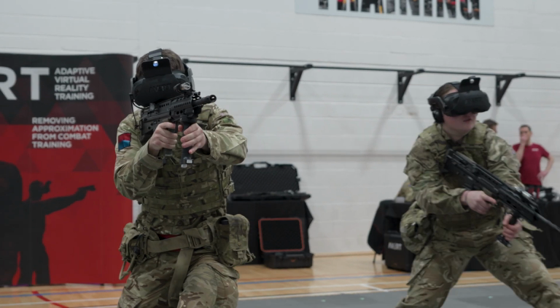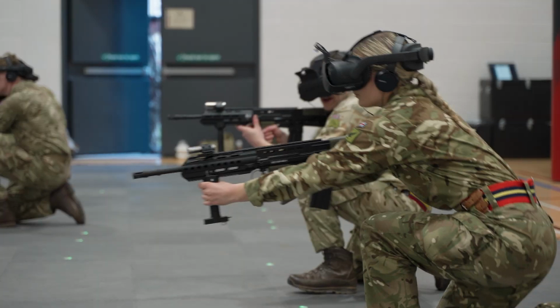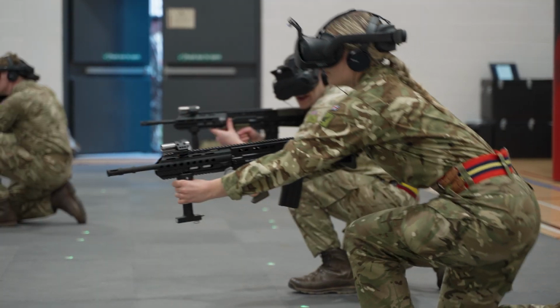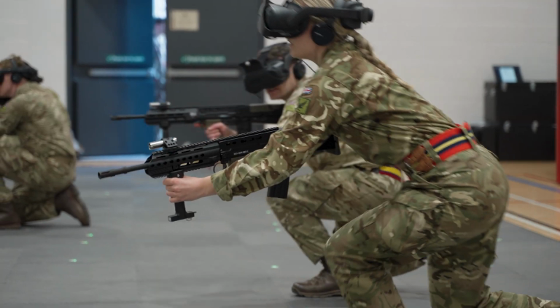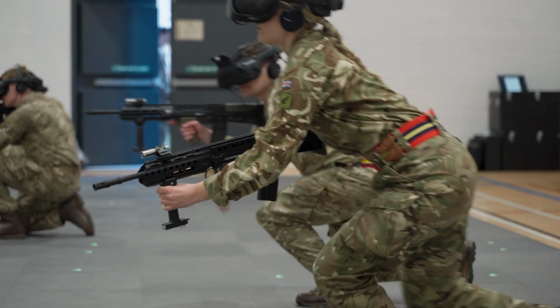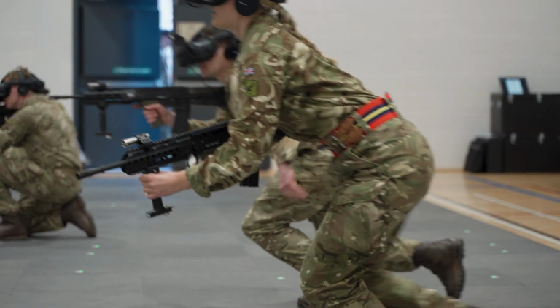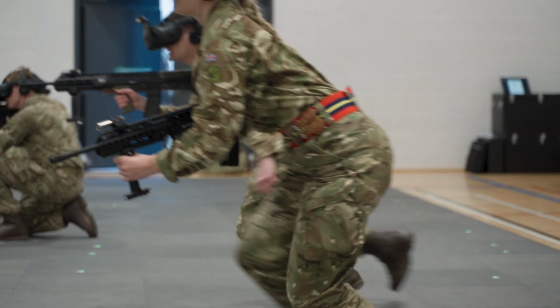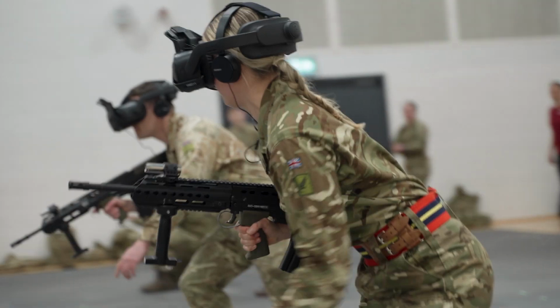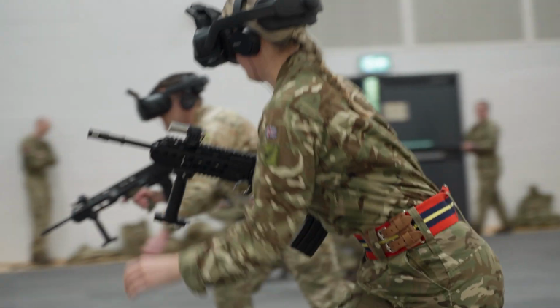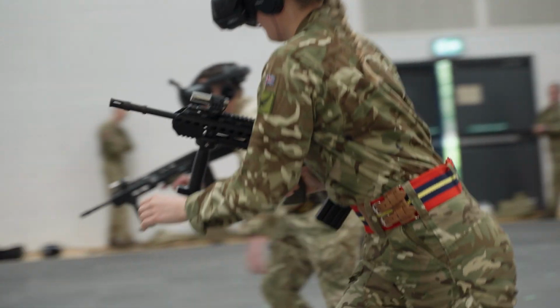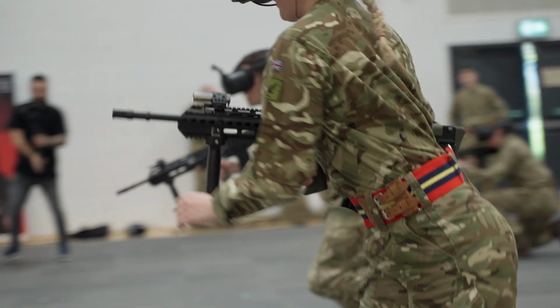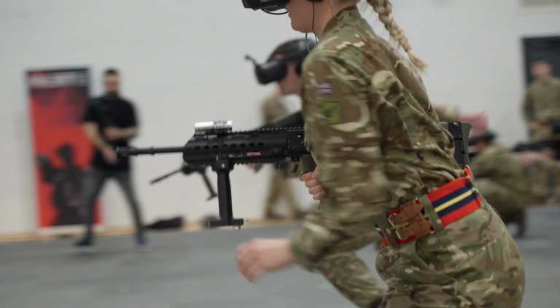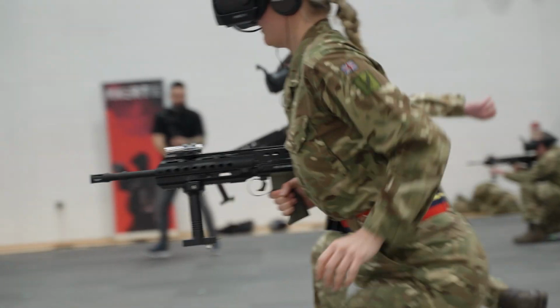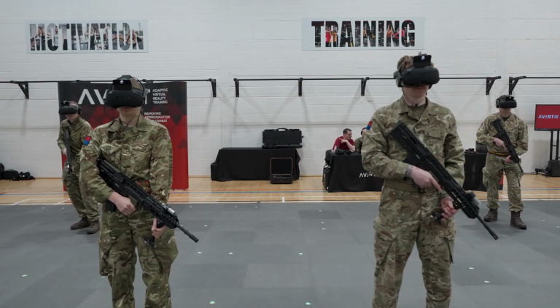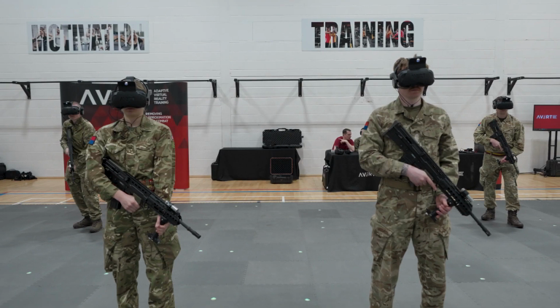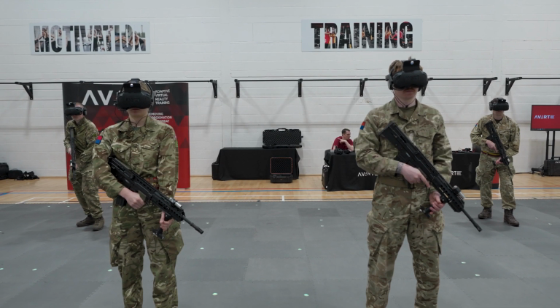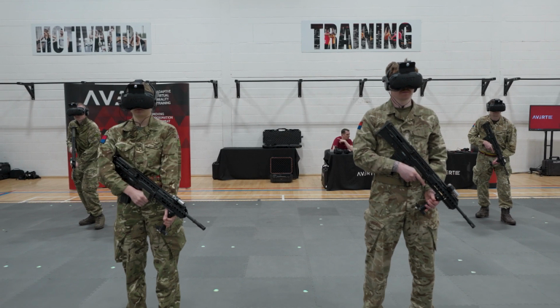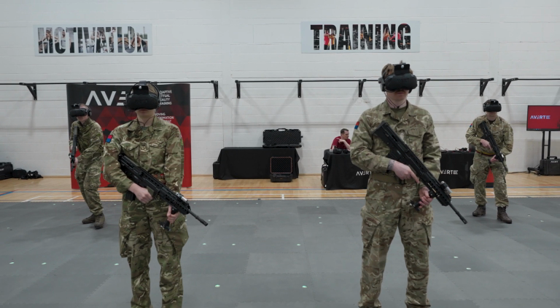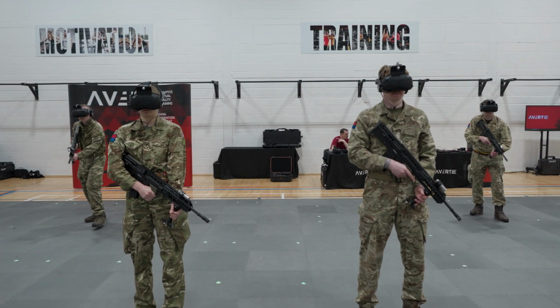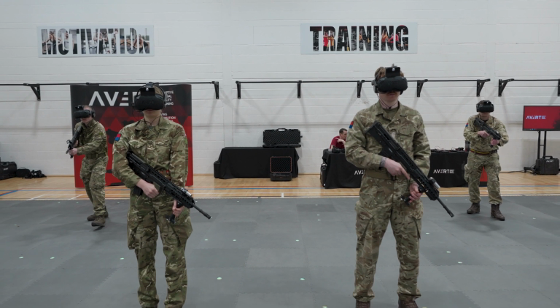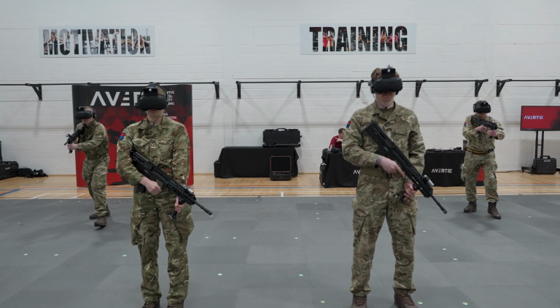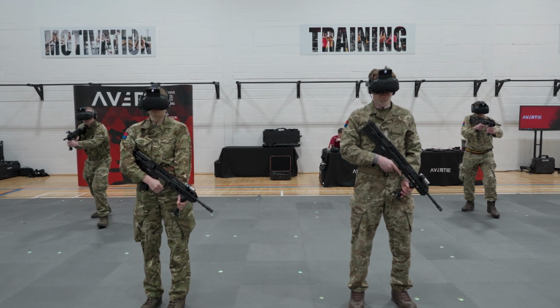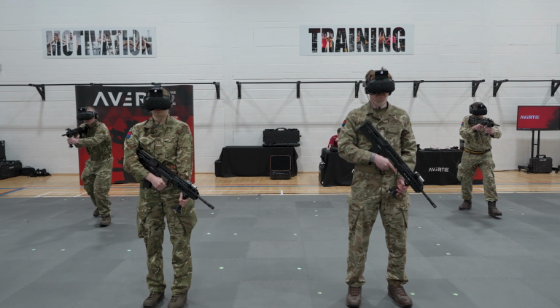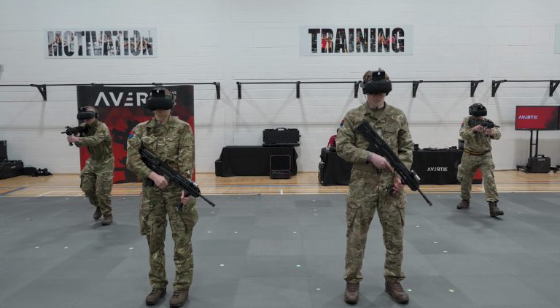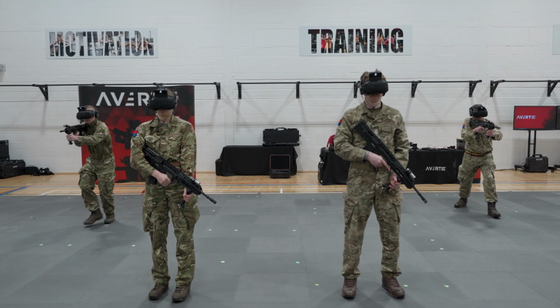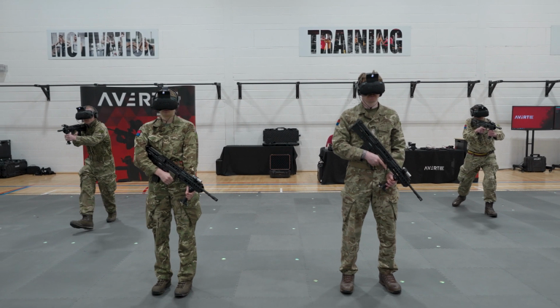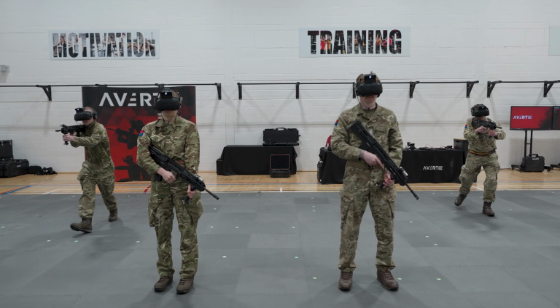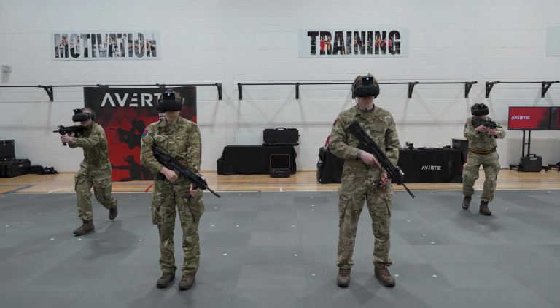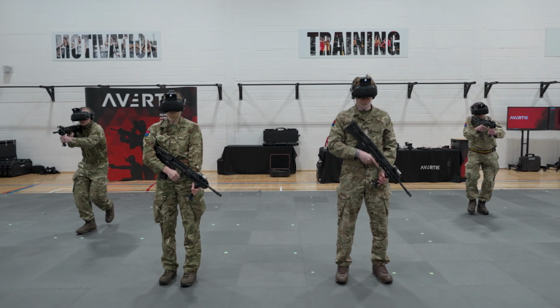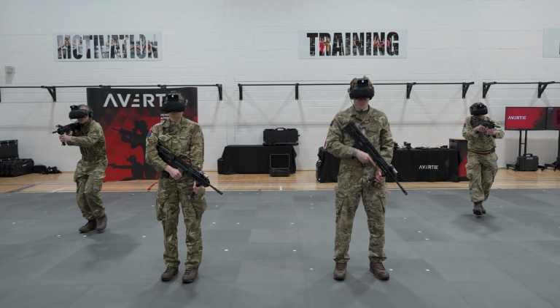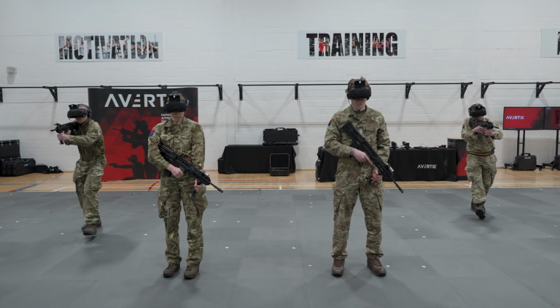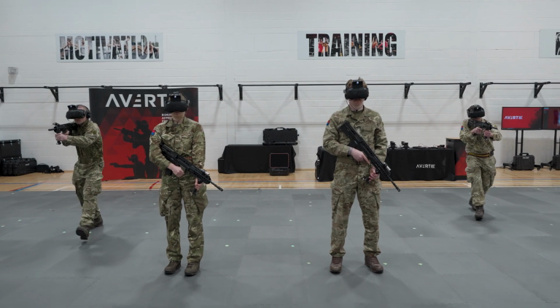The AVERT system is commercially available now. Contact us to find out more.